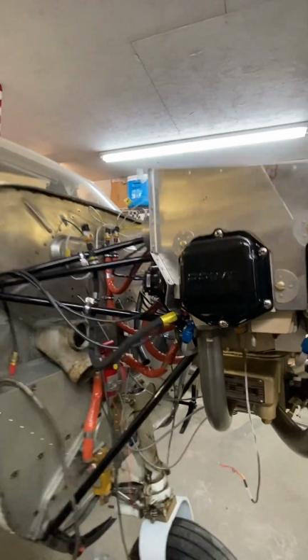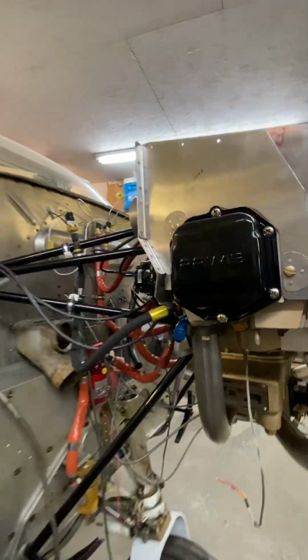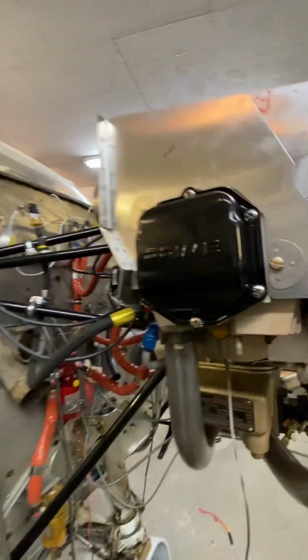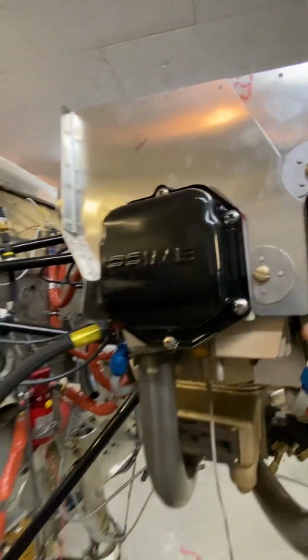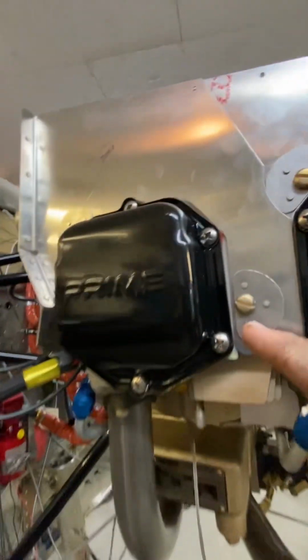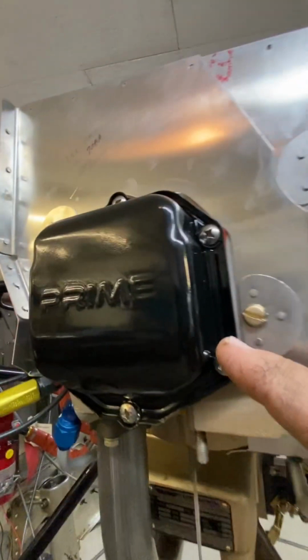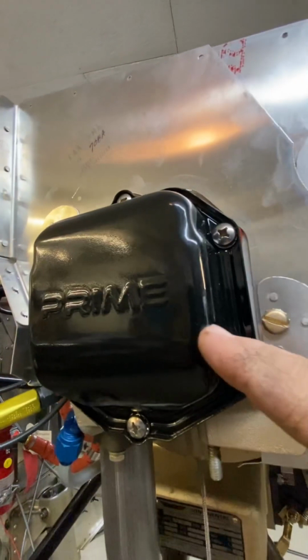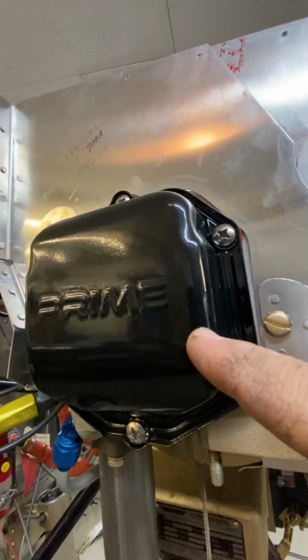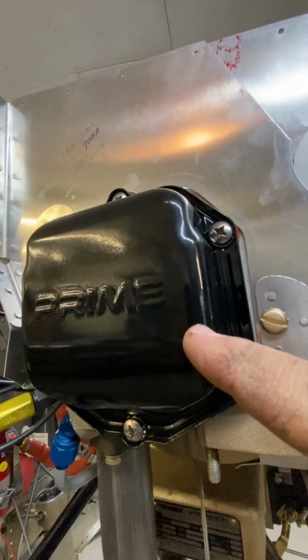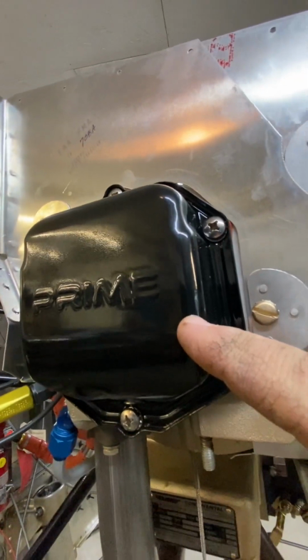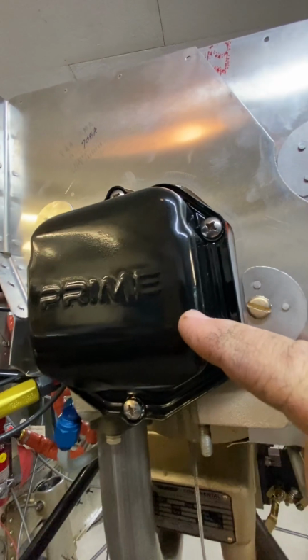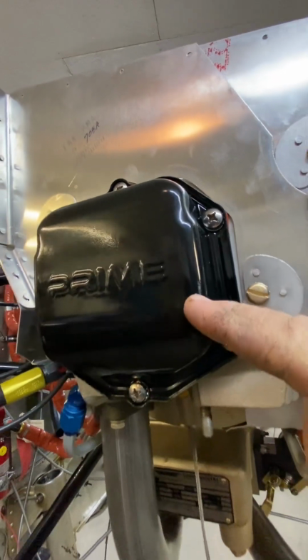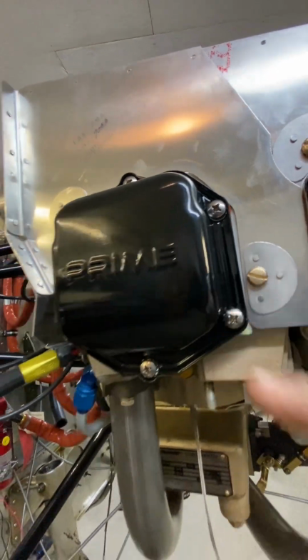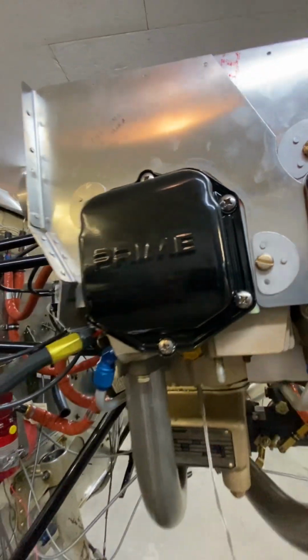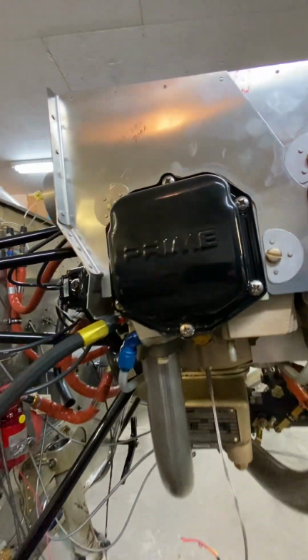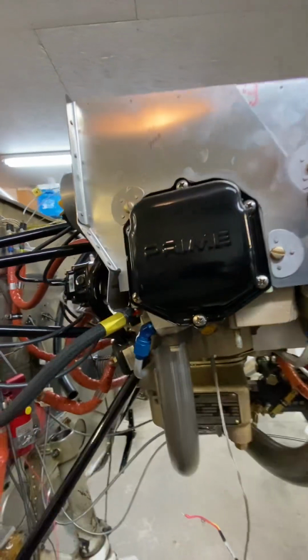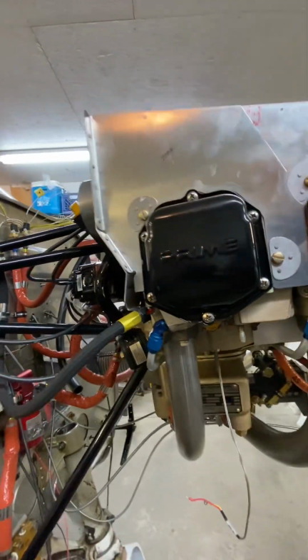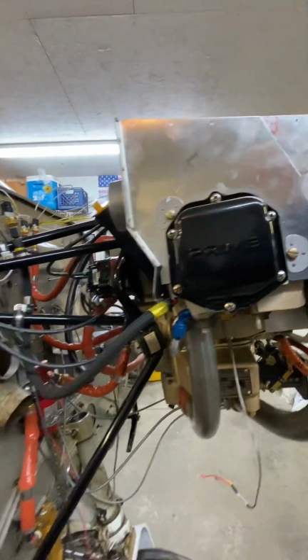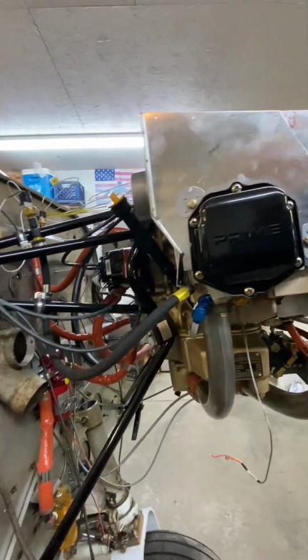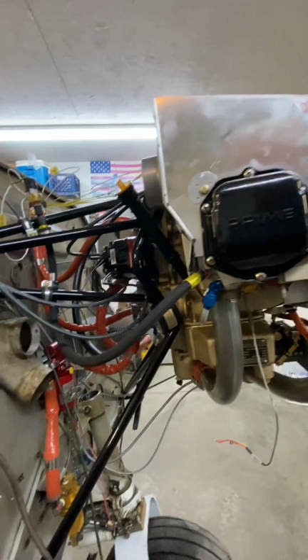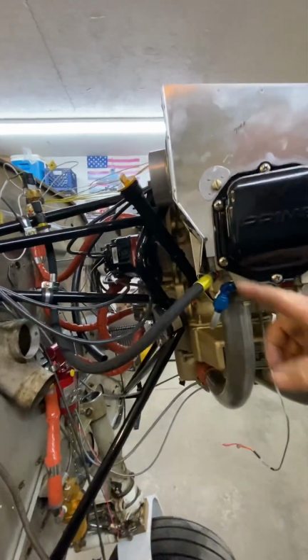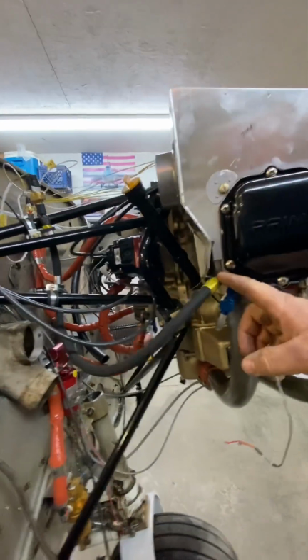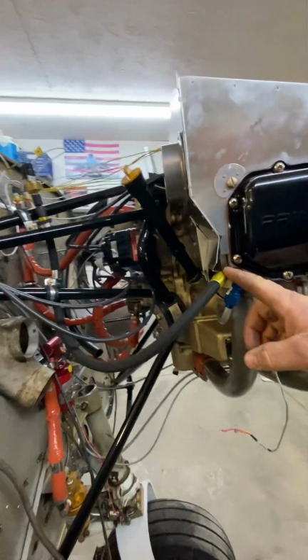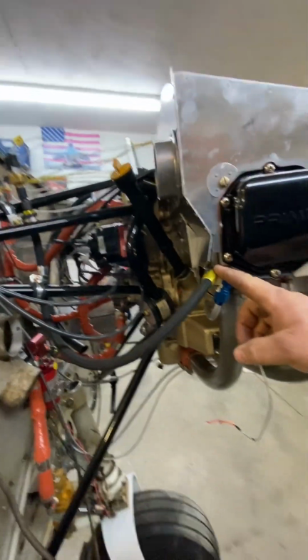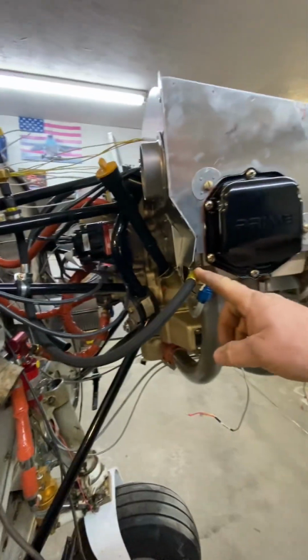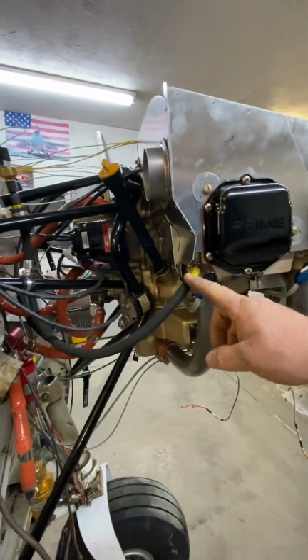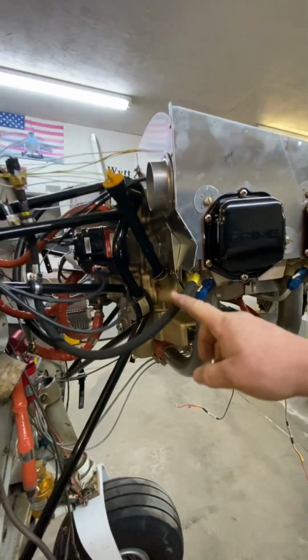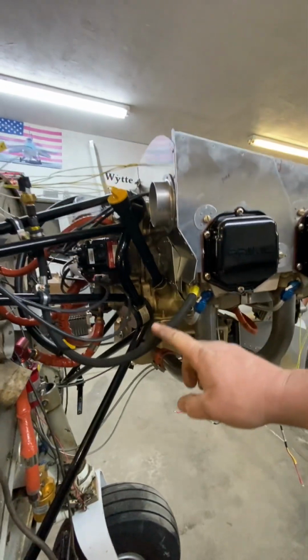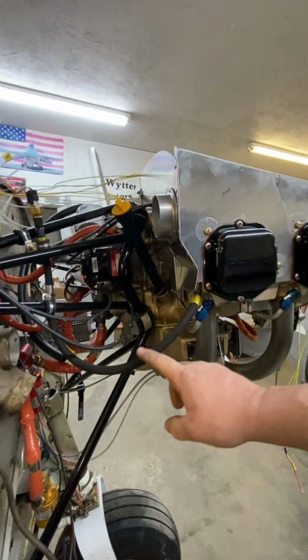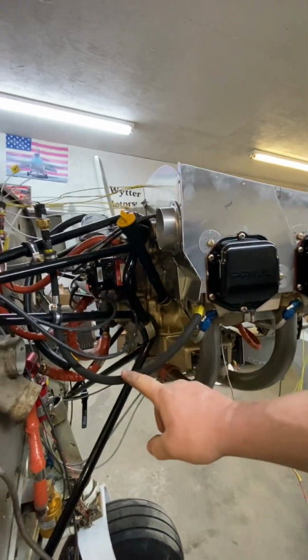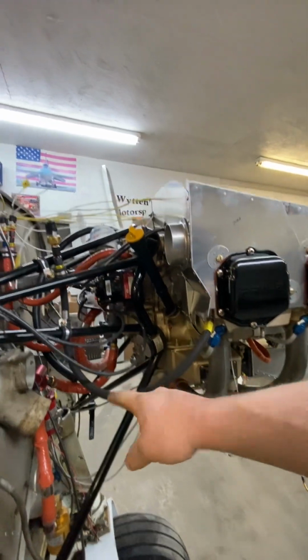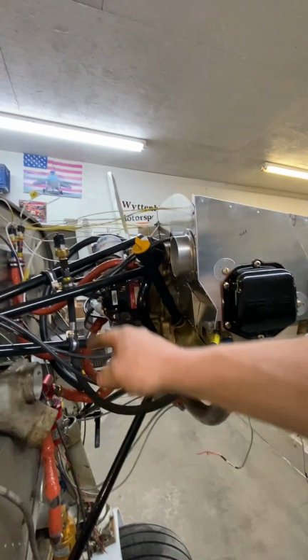They're calling this their prime engine. Manifold pressure coming off of here.